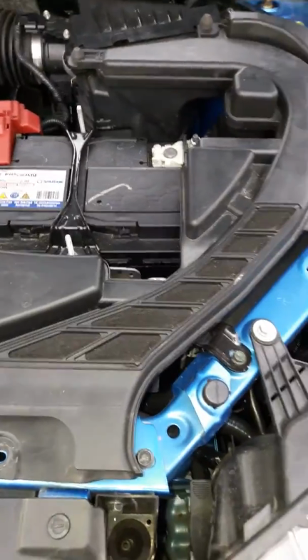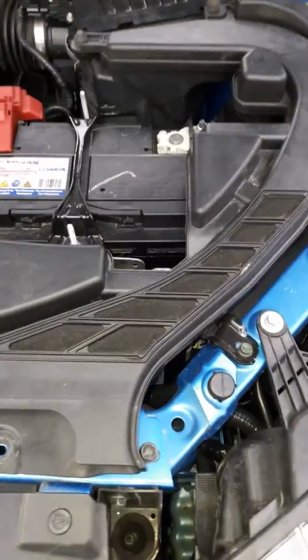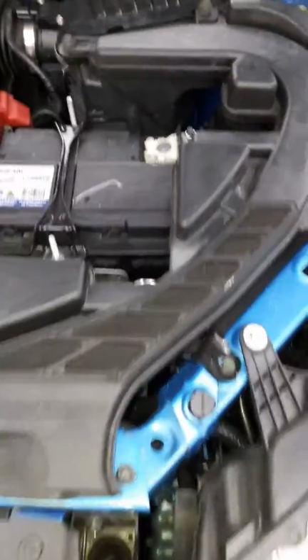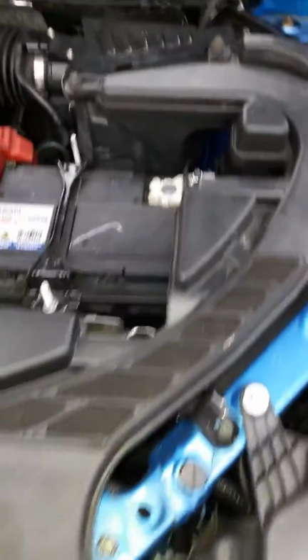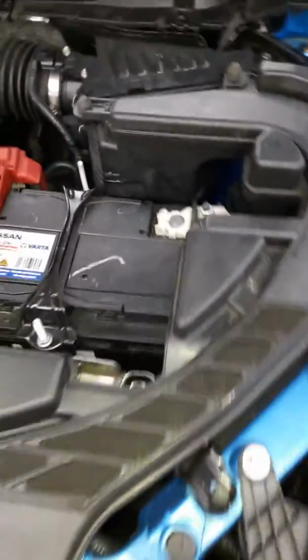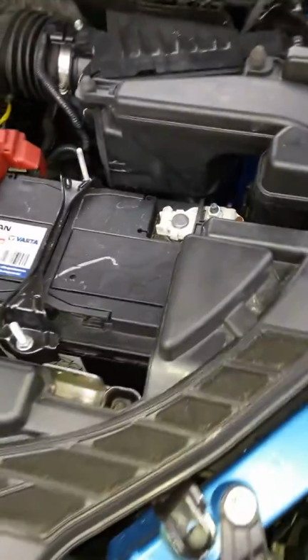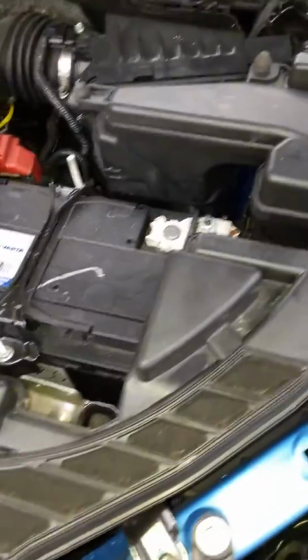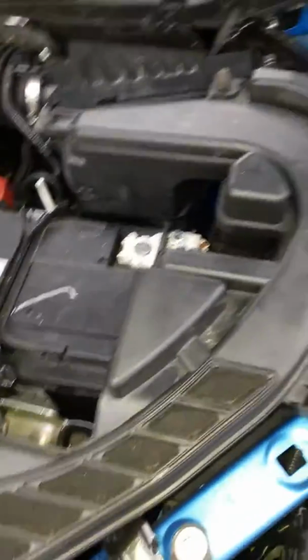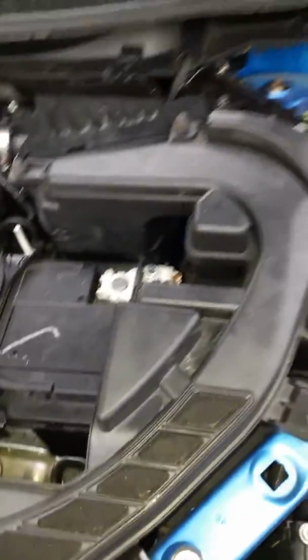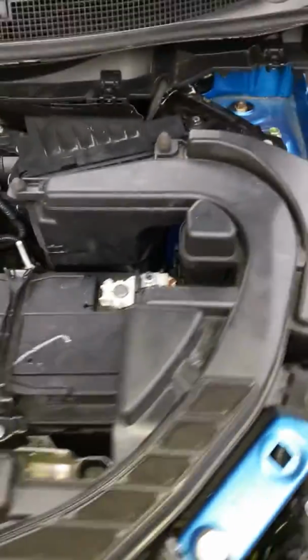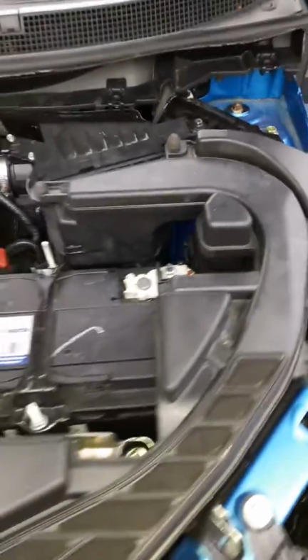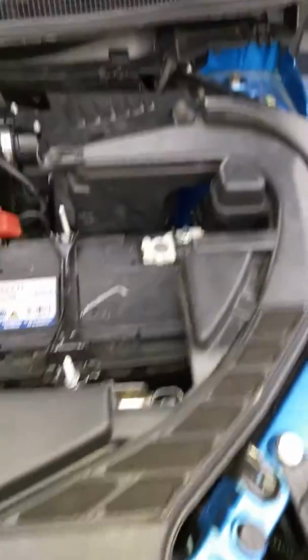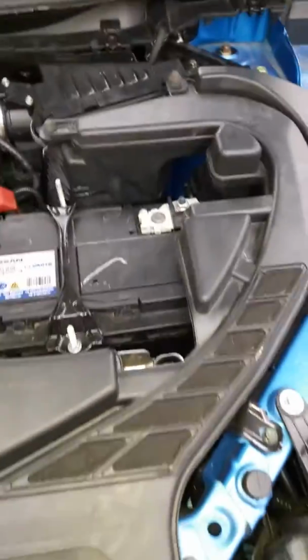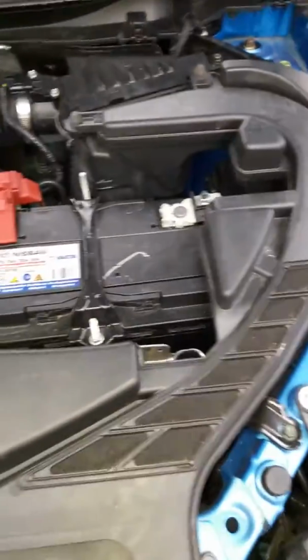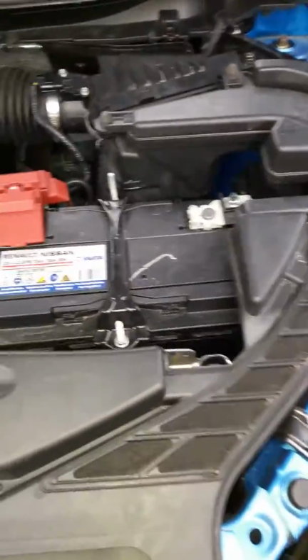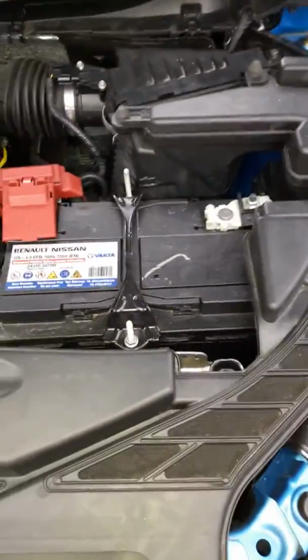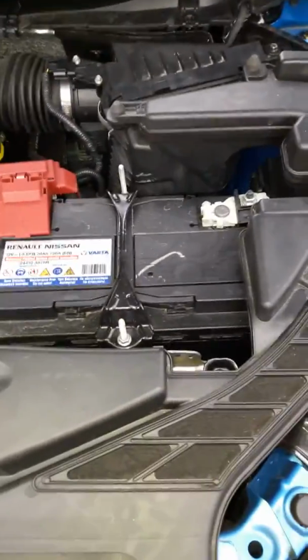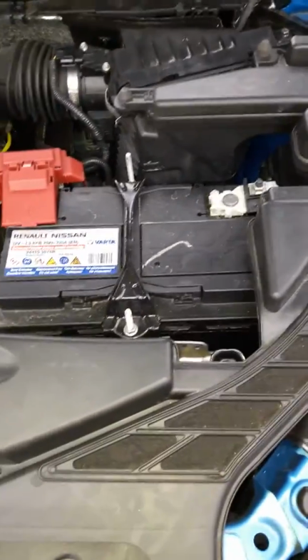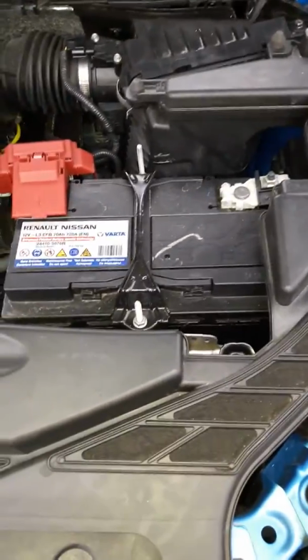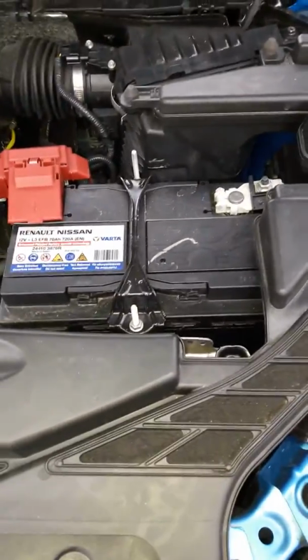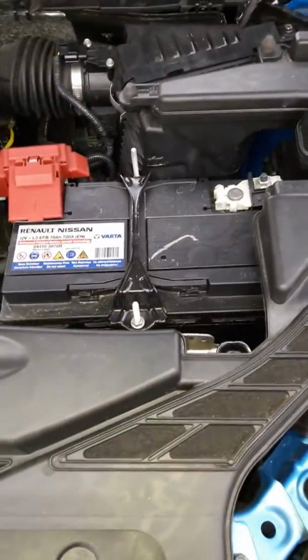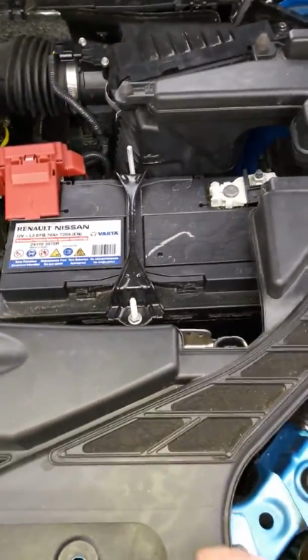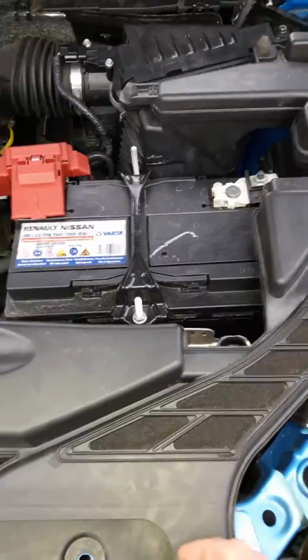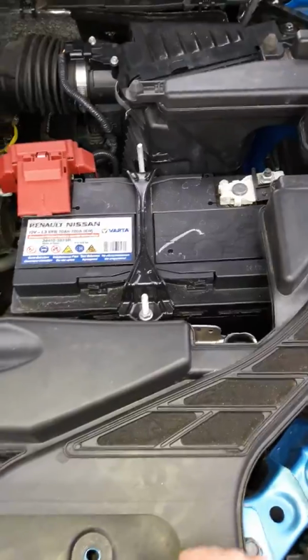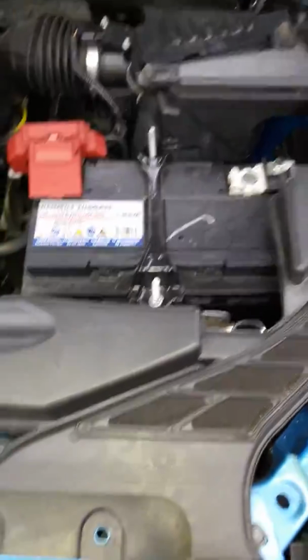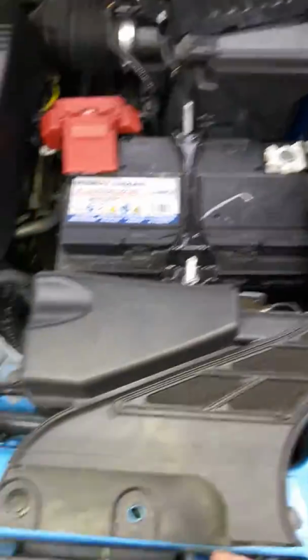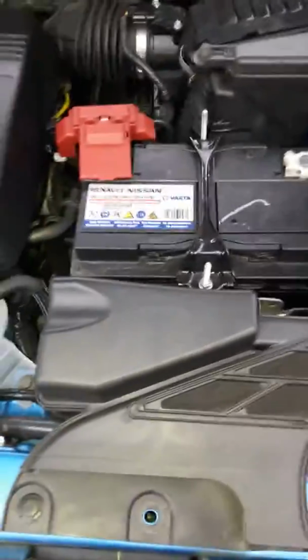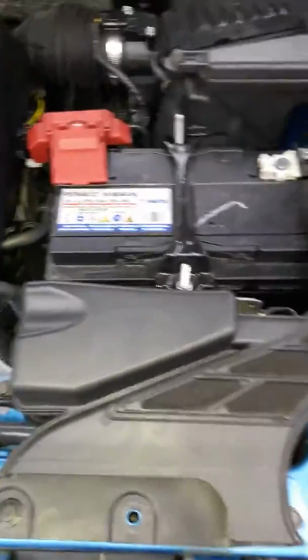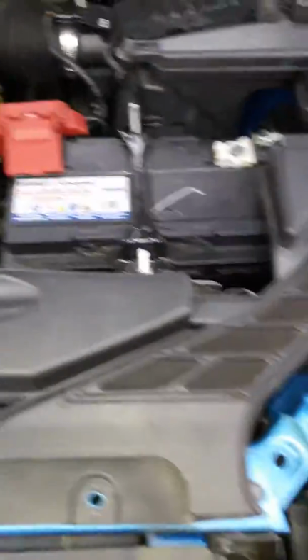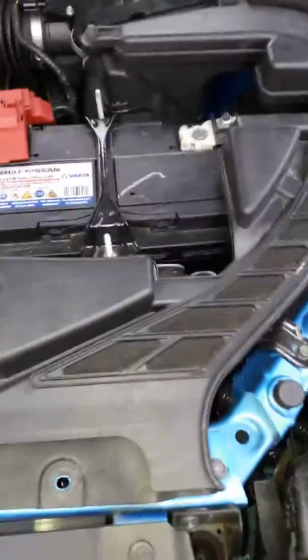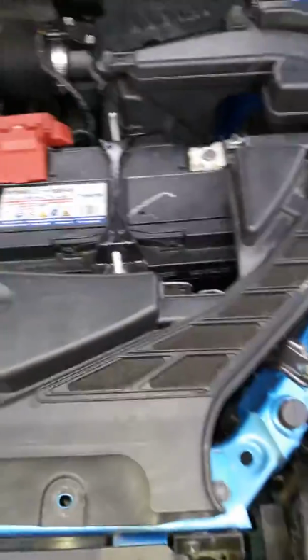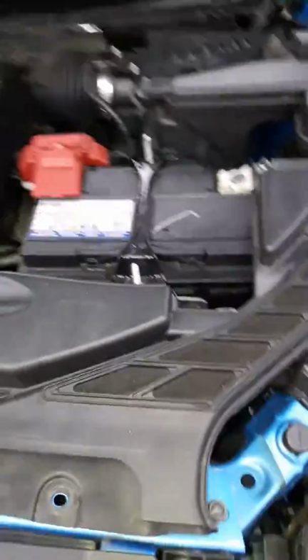A little video here of how to change the air filter in a 2019 Nissan Qashqai.